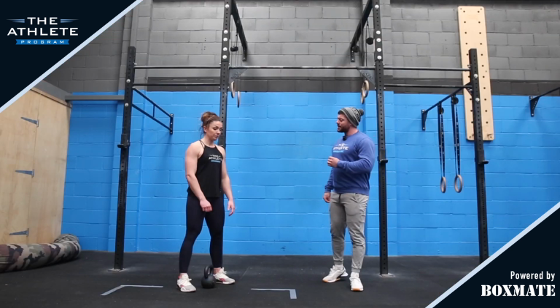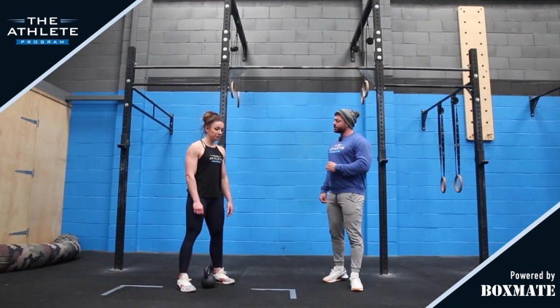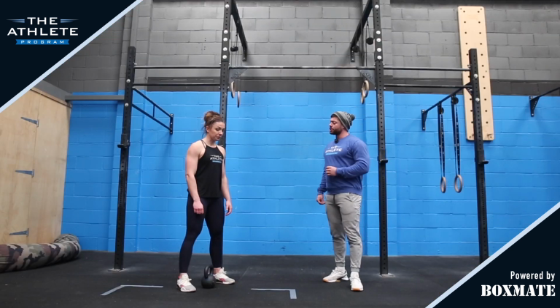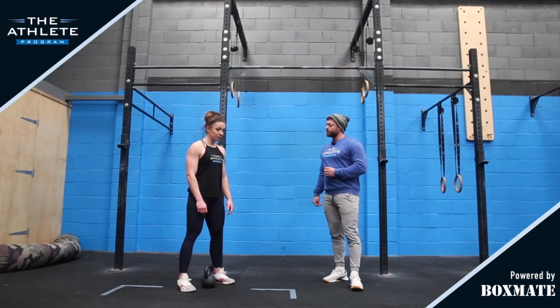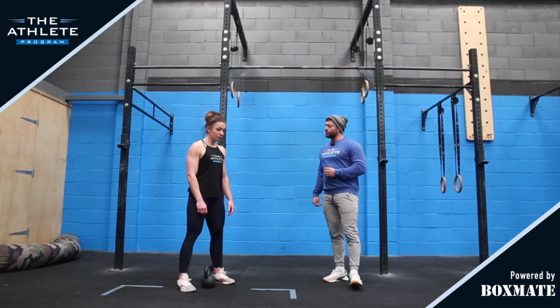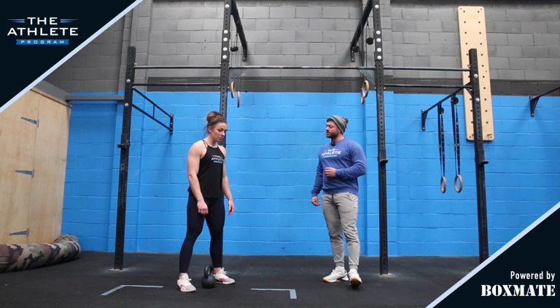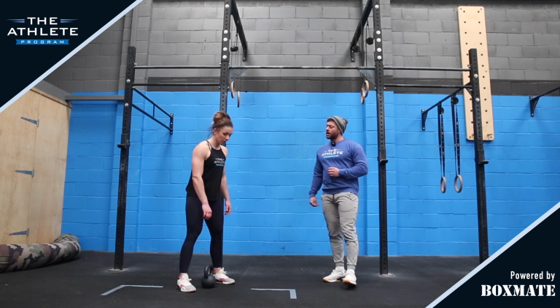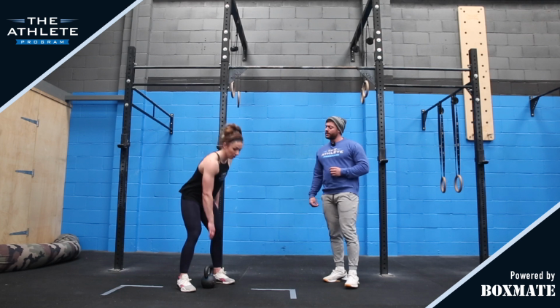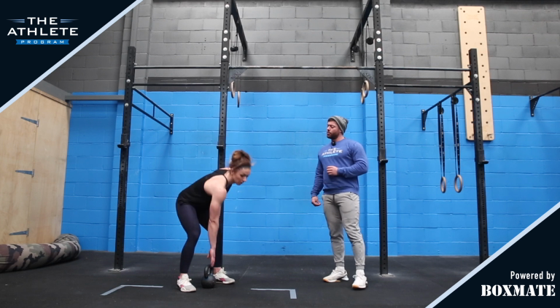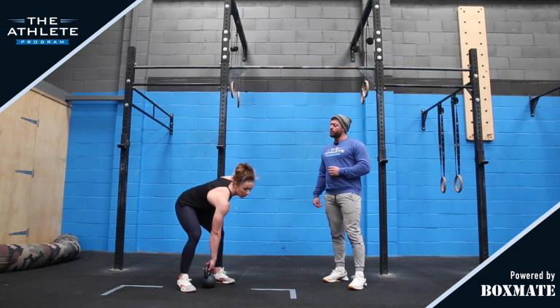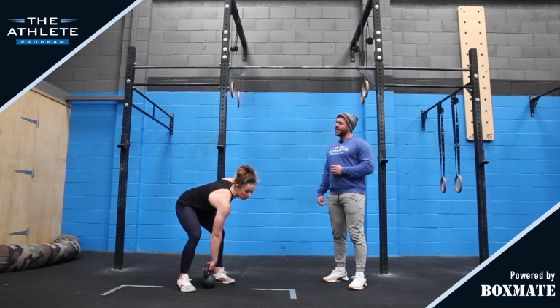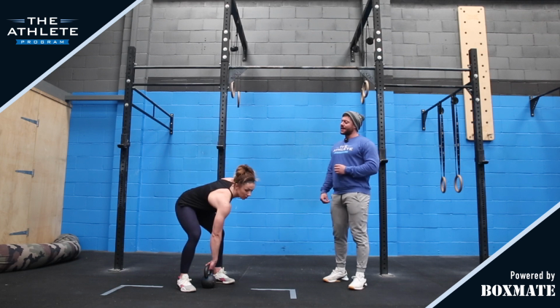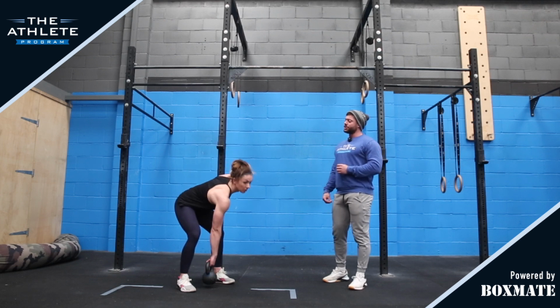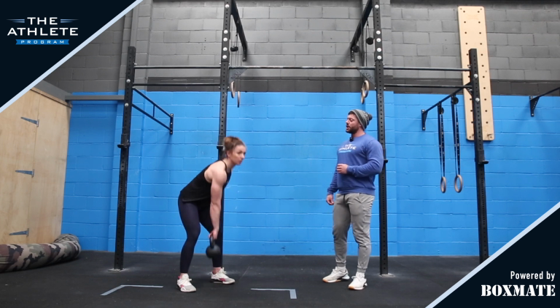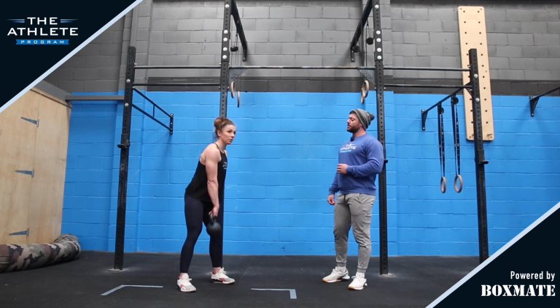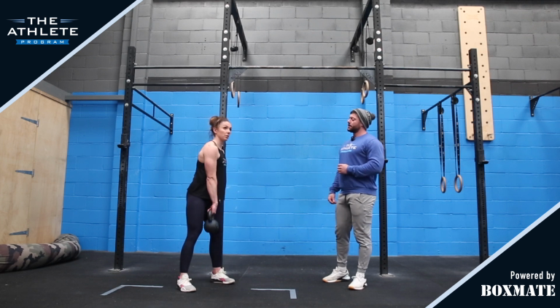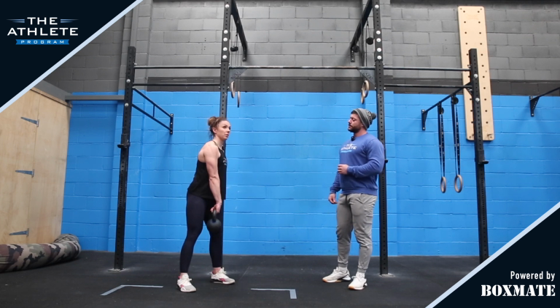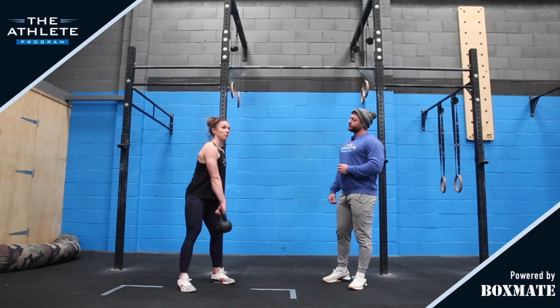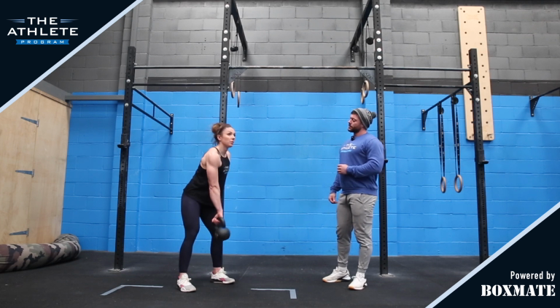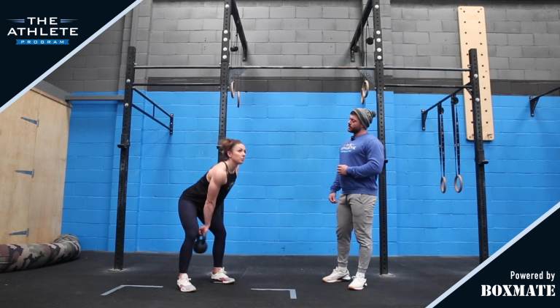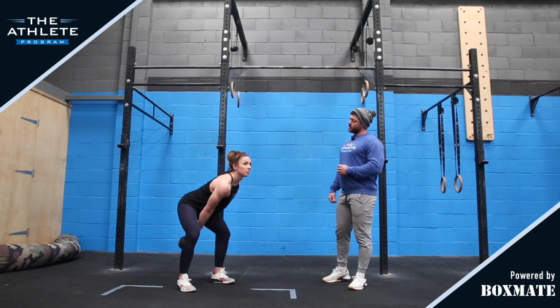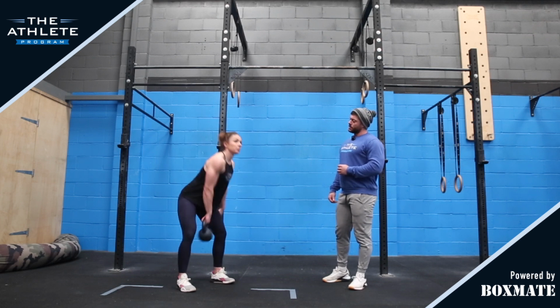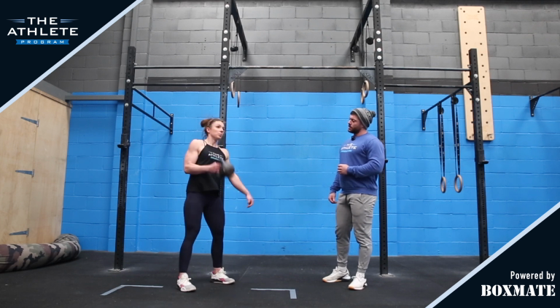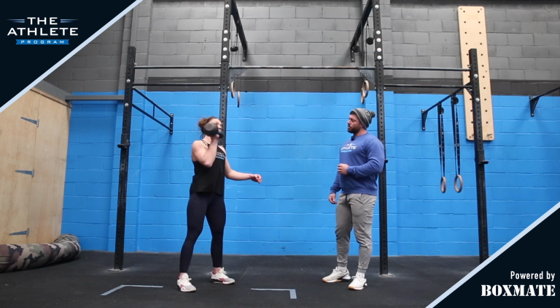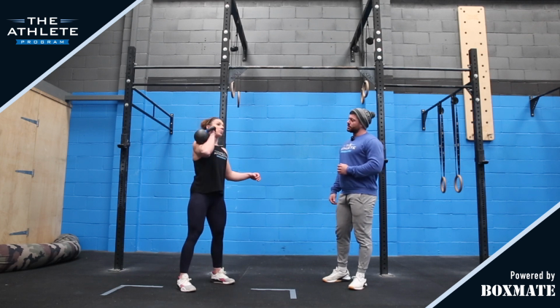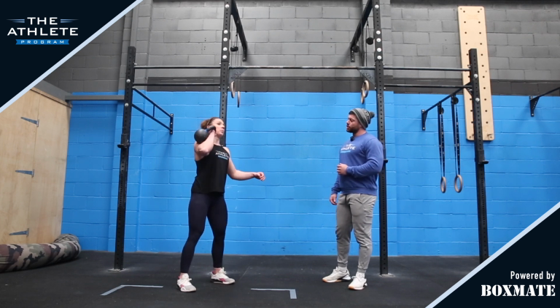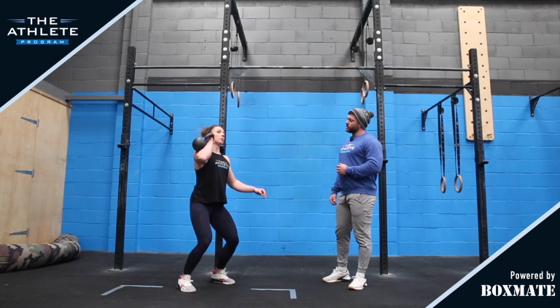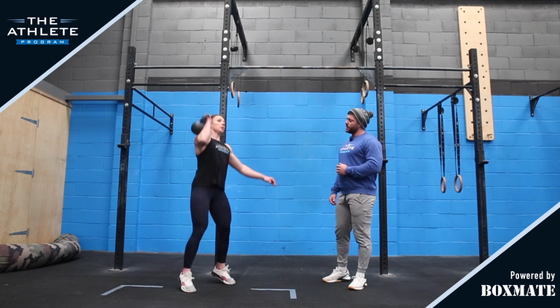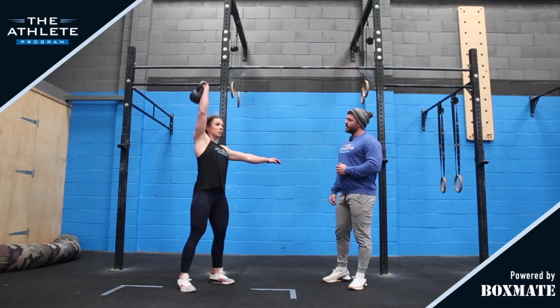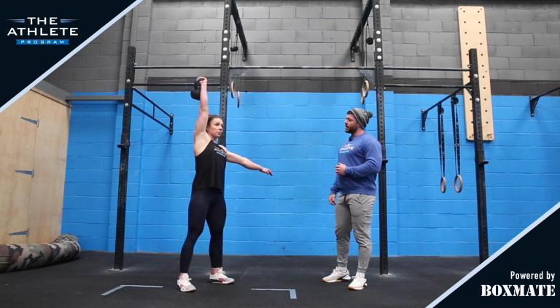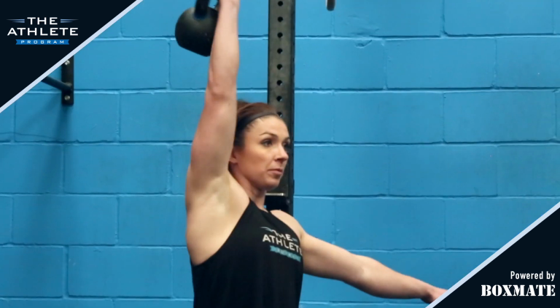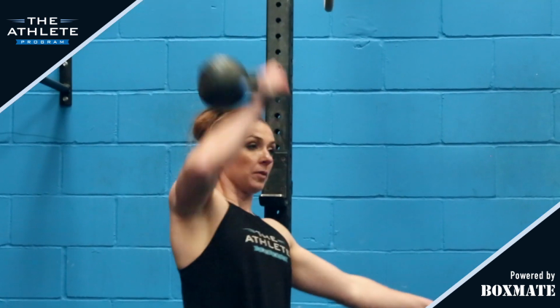Maddy's just going to show us a few reps to start with. We're going from the hang each time, popping into the shoulder and overhead.